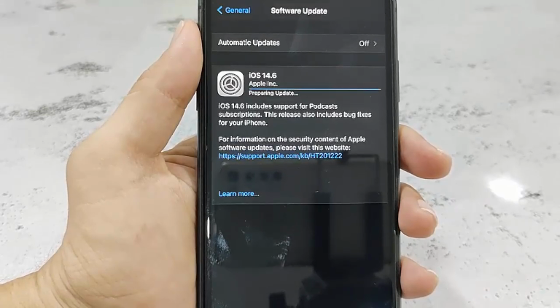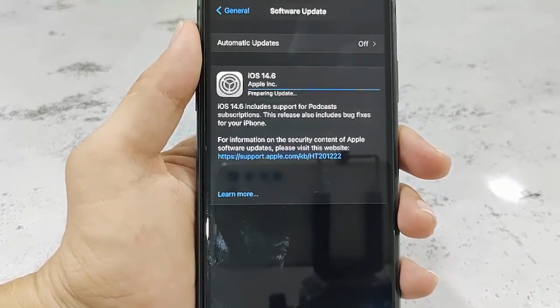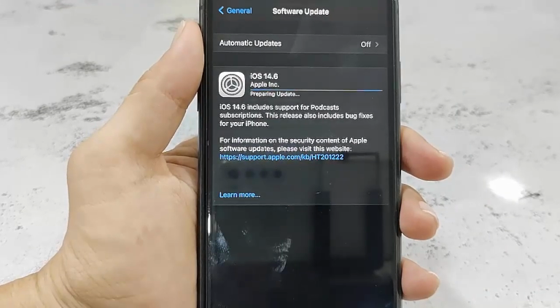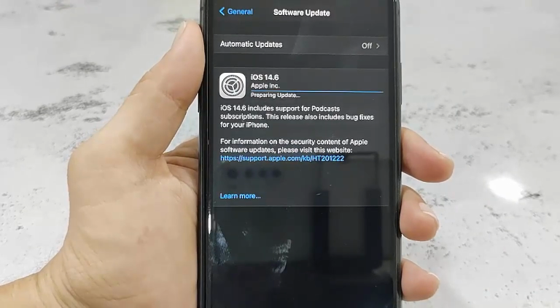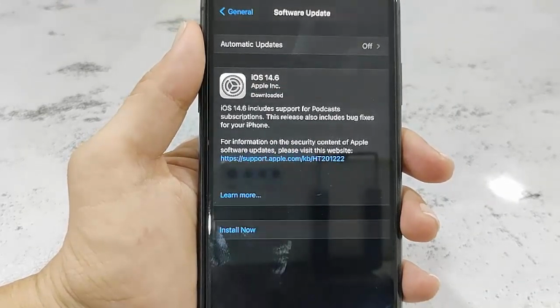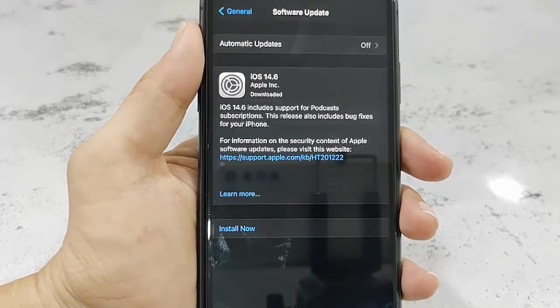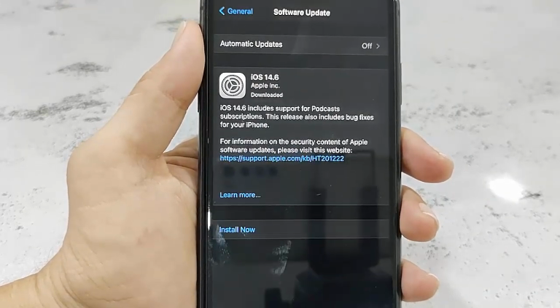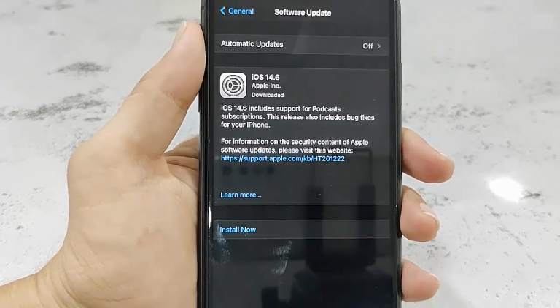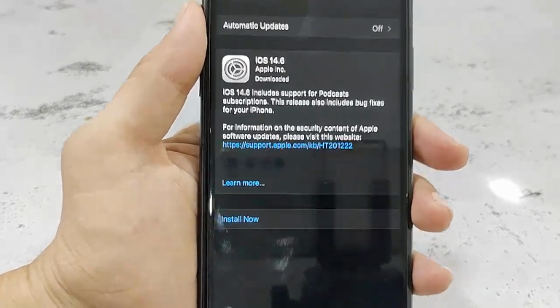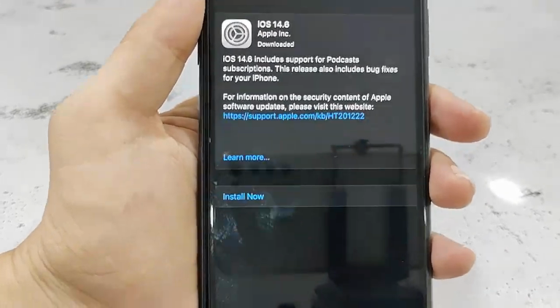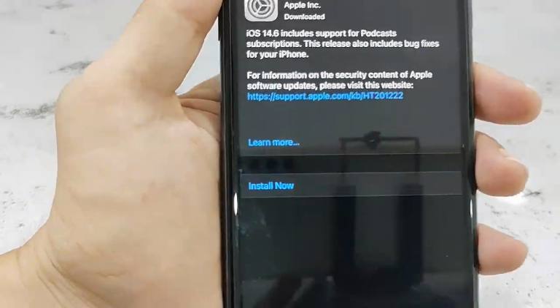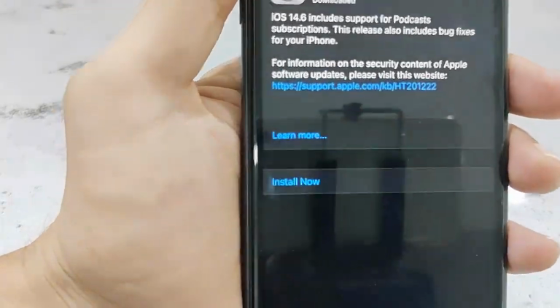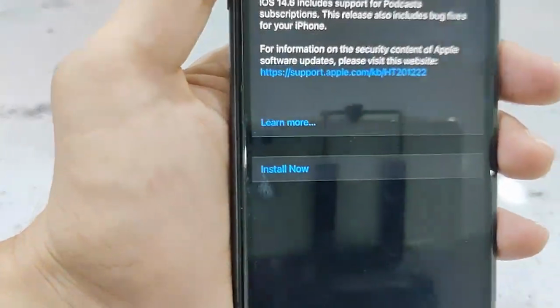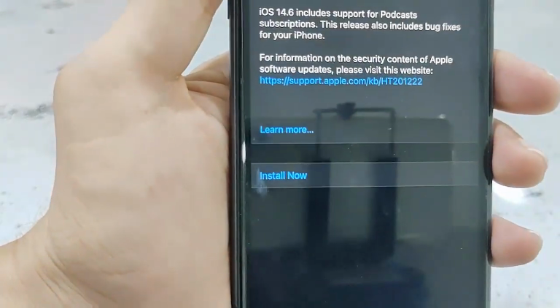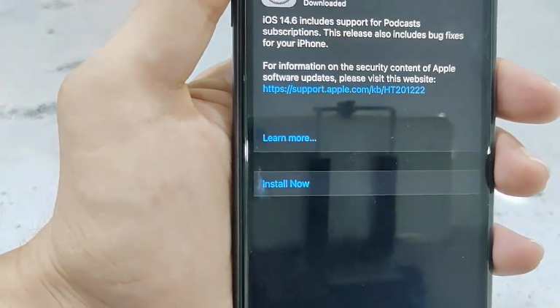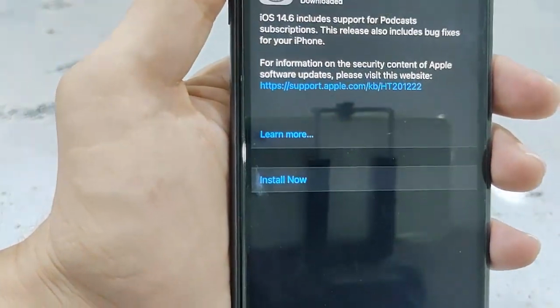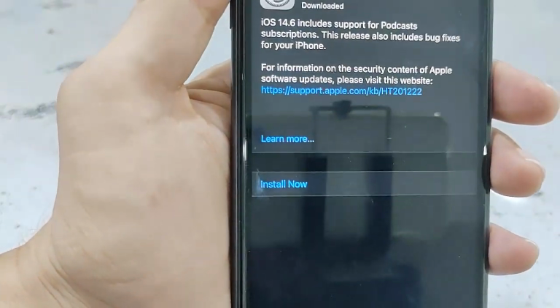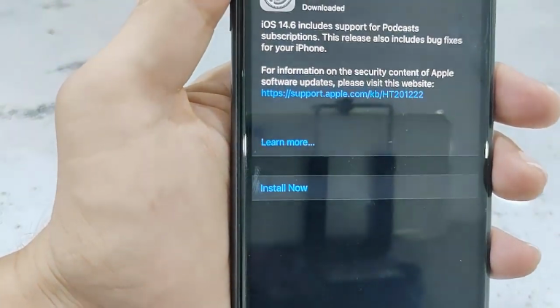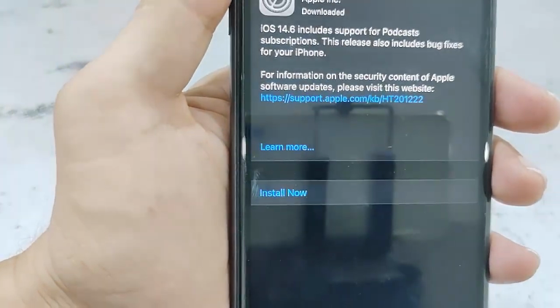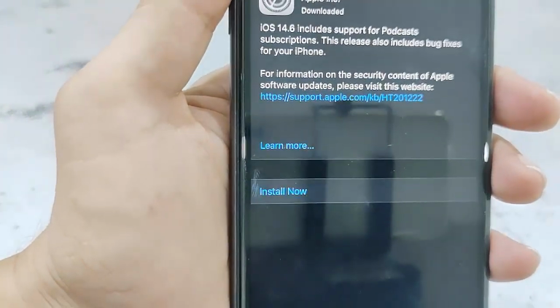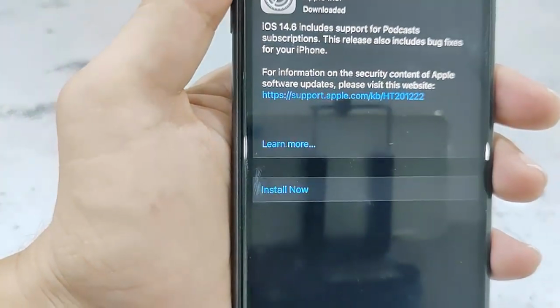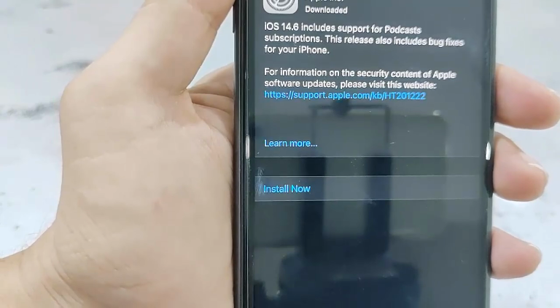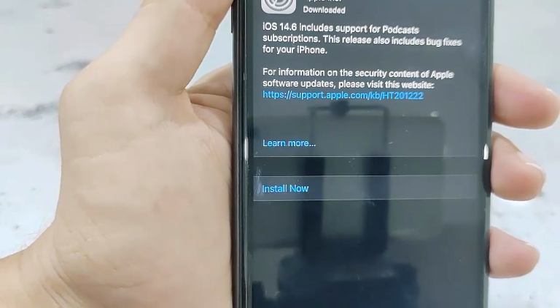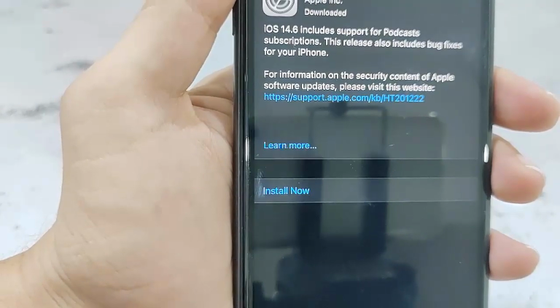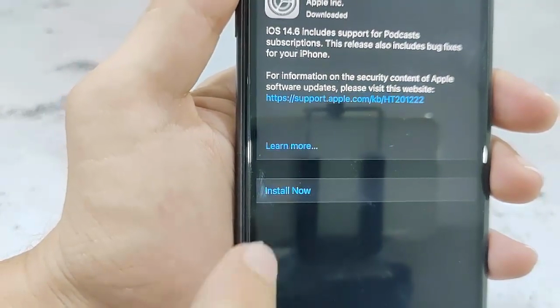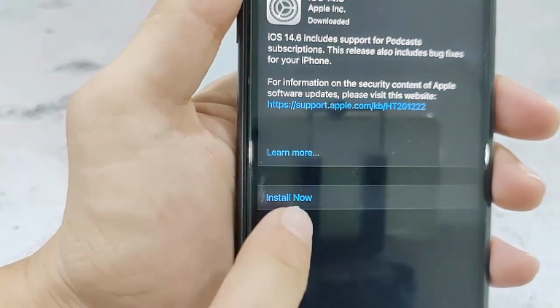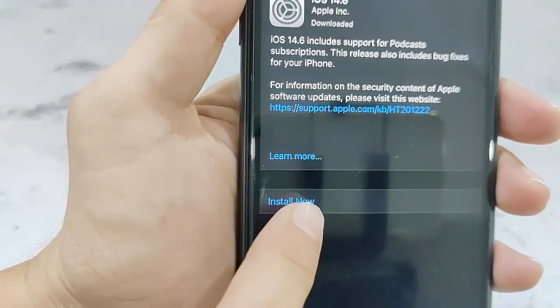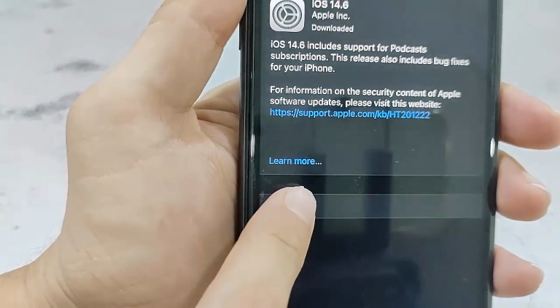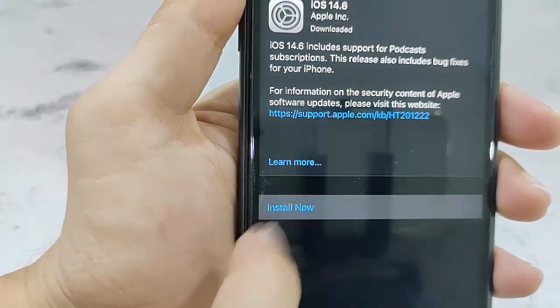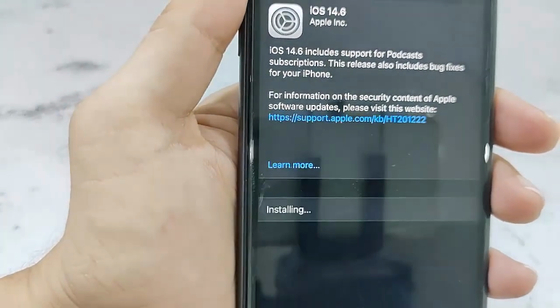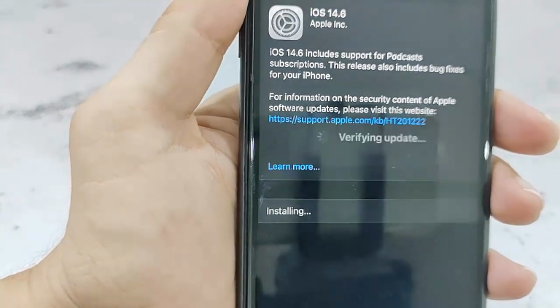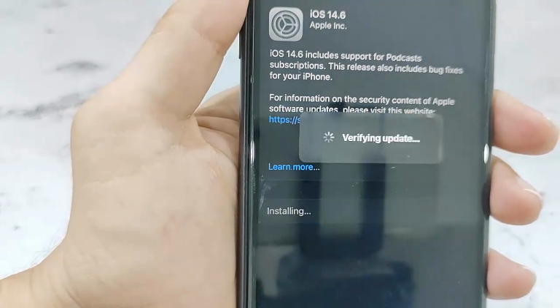After the download is complete, you need to tap on Install. Download is complete now, so simply tap on Install Now.